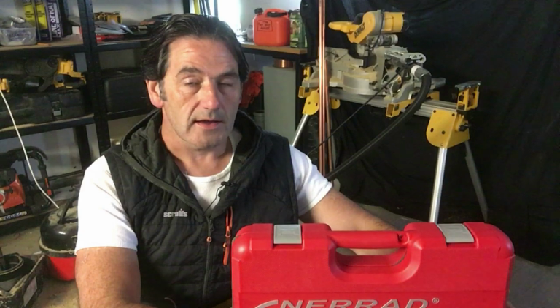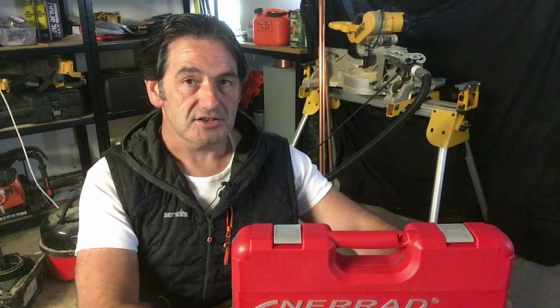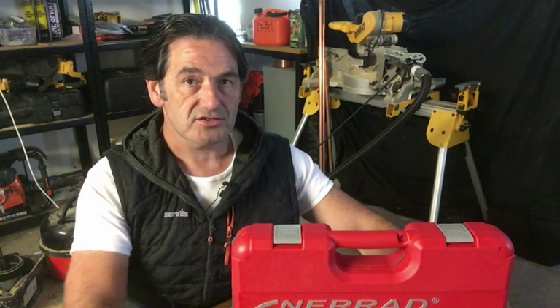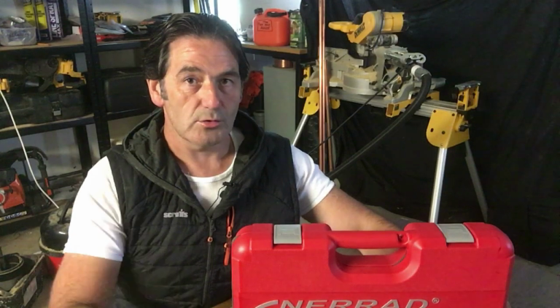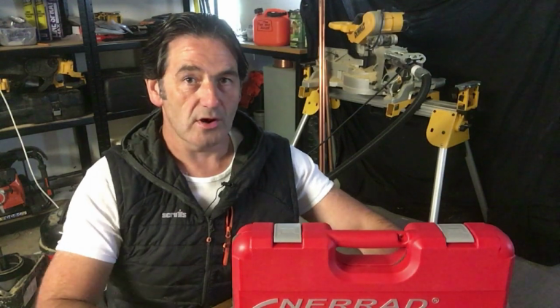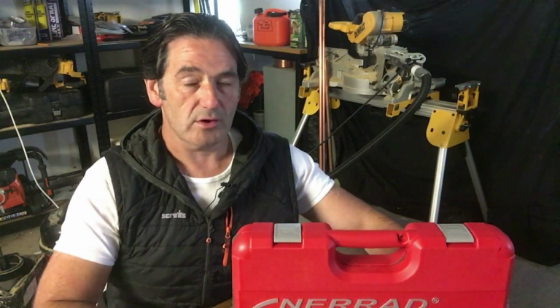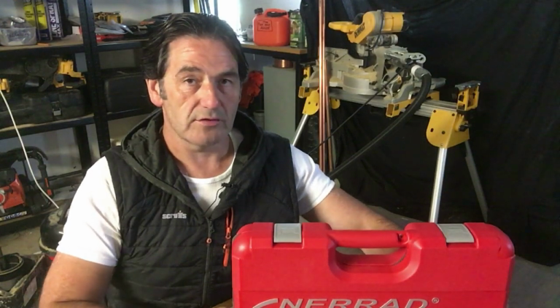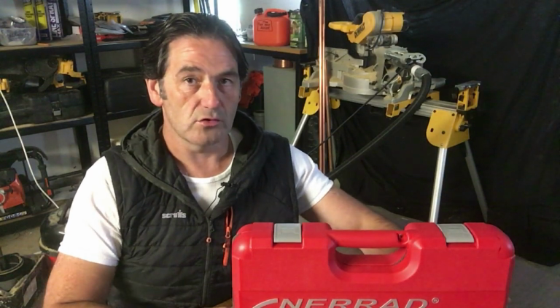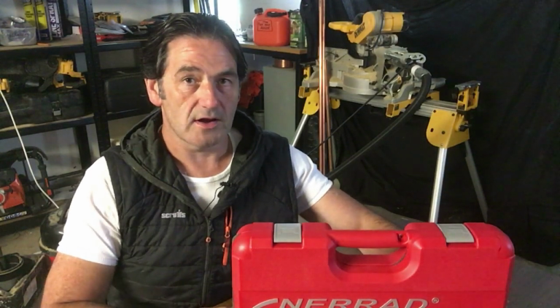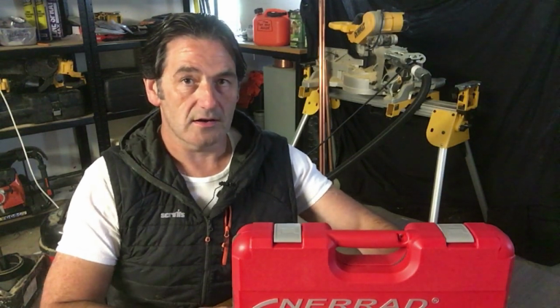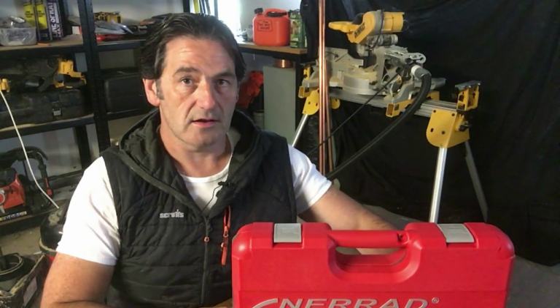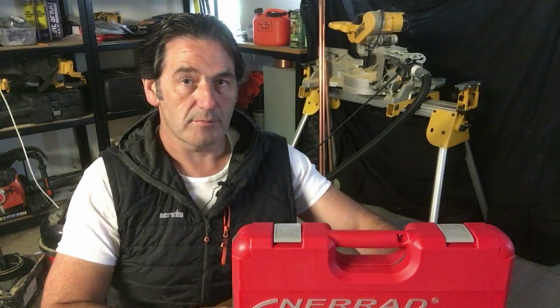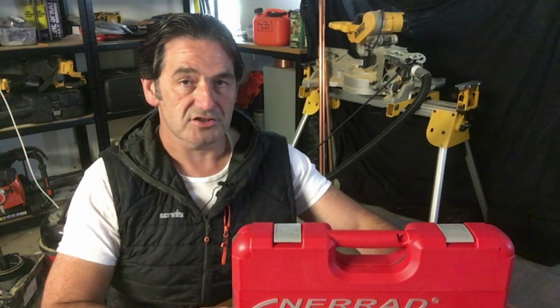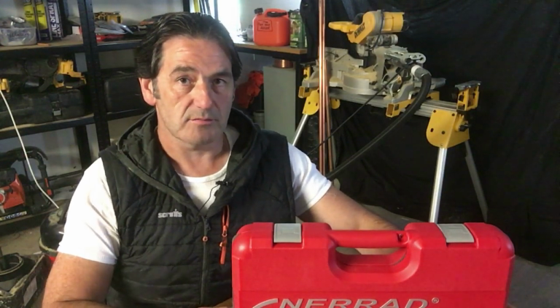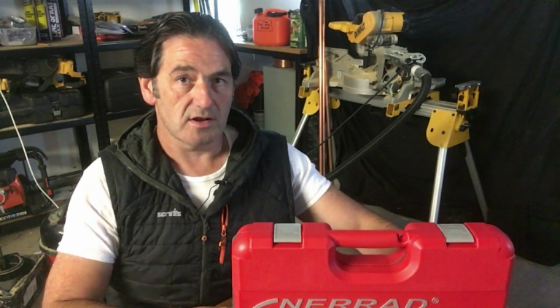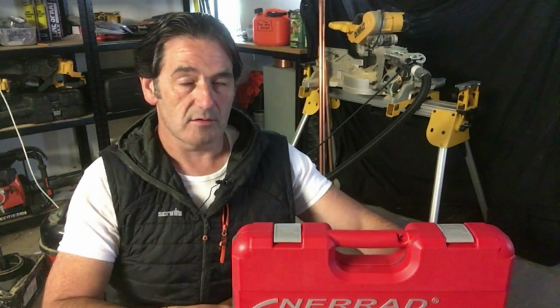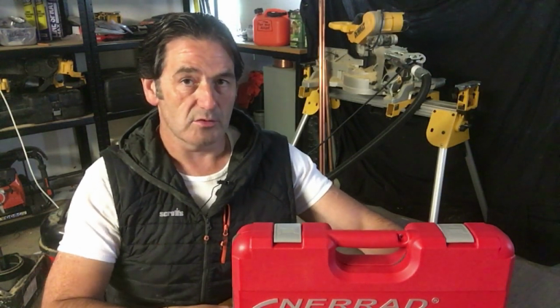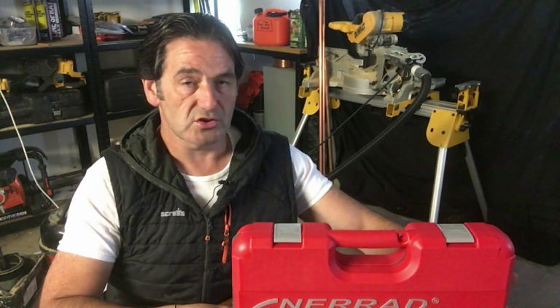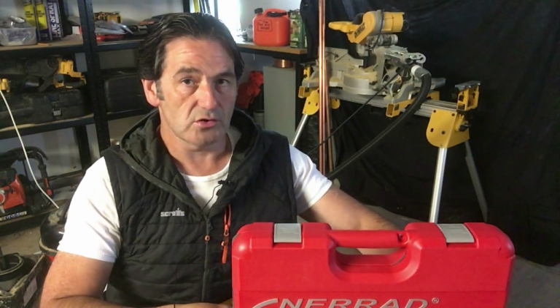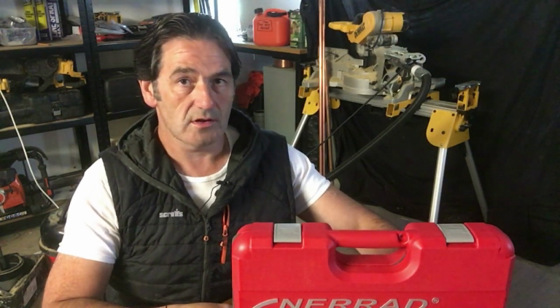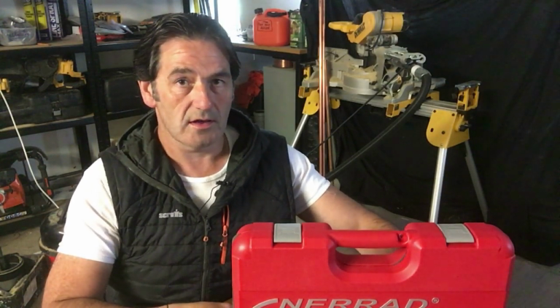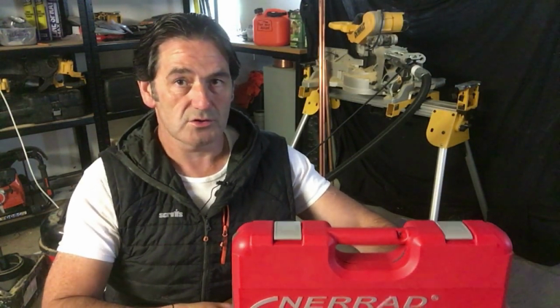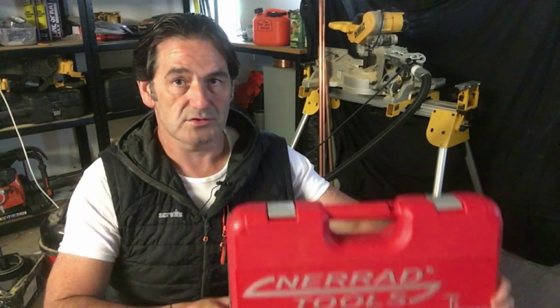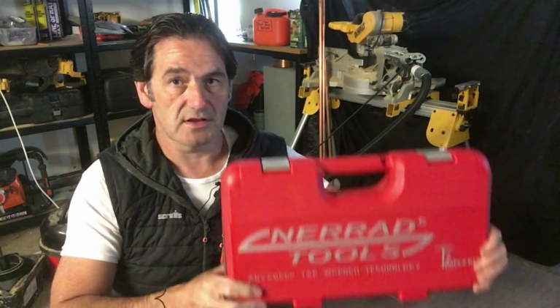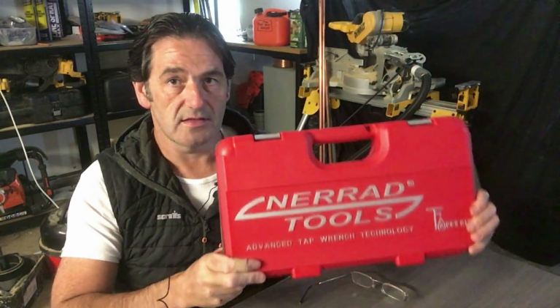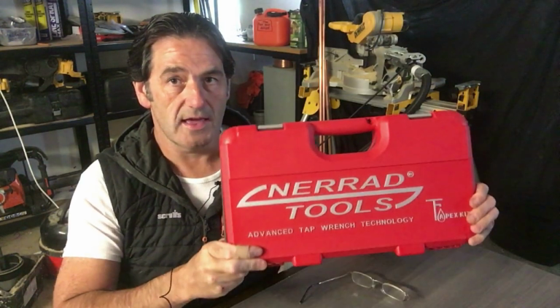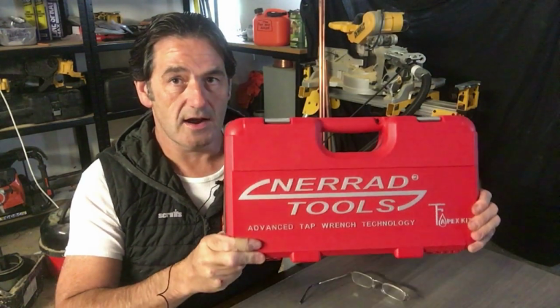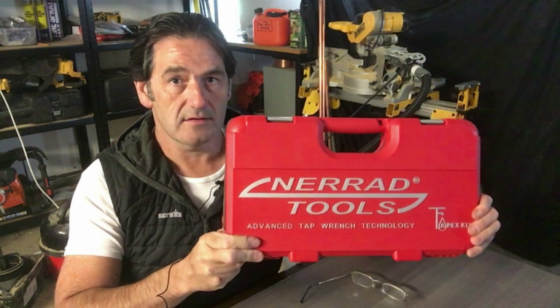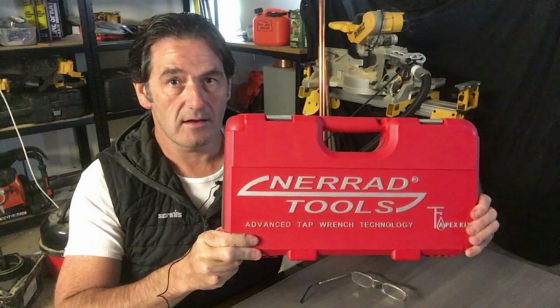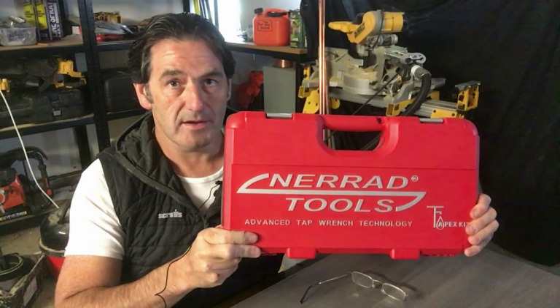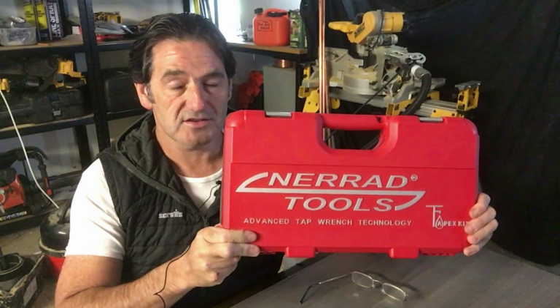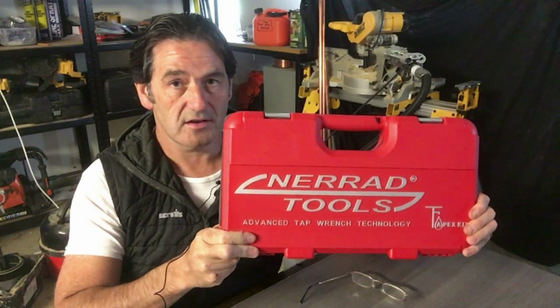Hi guys, just thought we'd do a quick video regarding a purchase I made a couple of weeks ago, which was the Nerad Tapex kit.